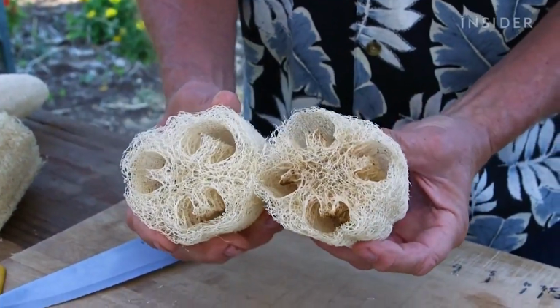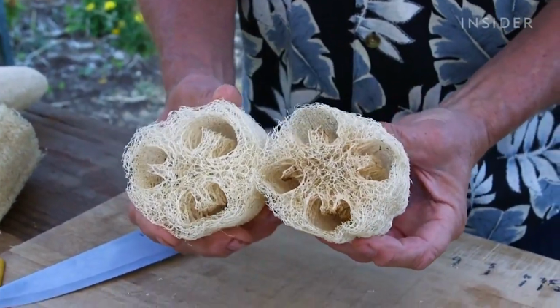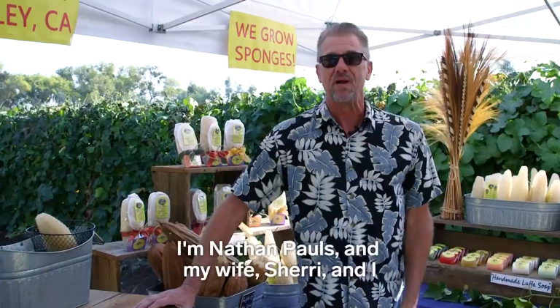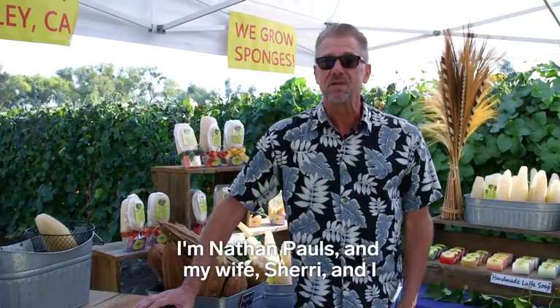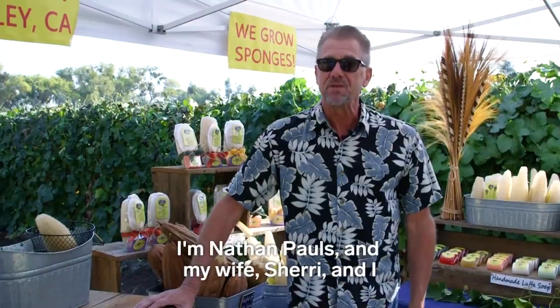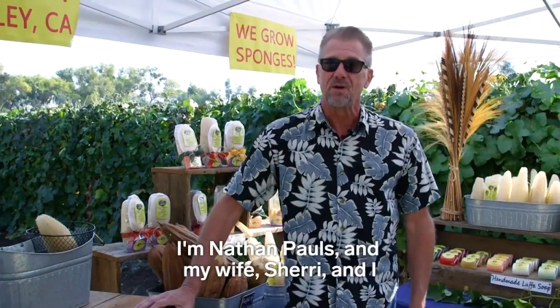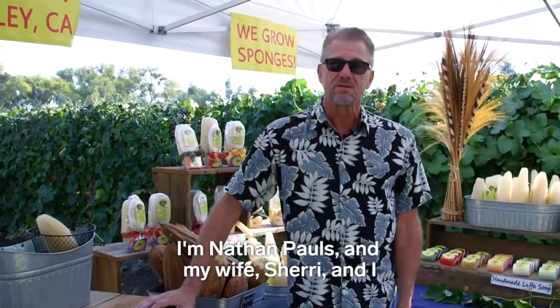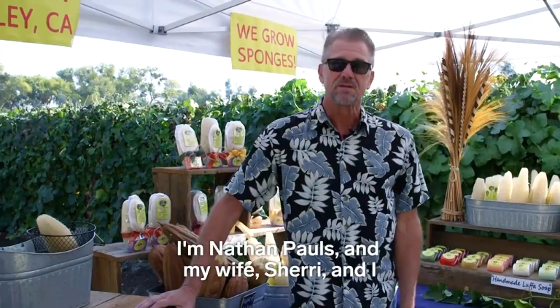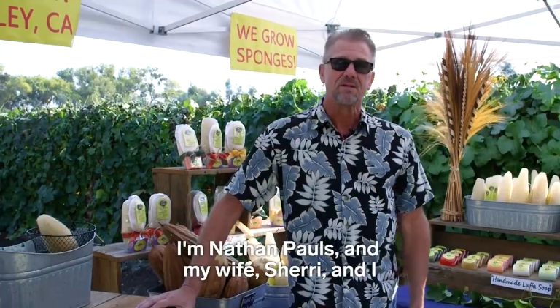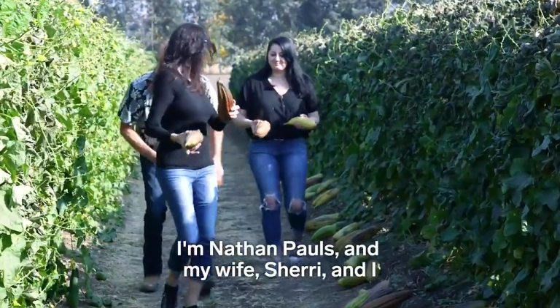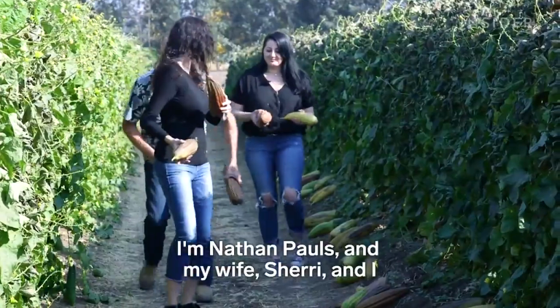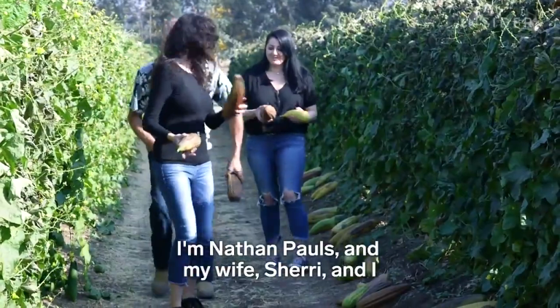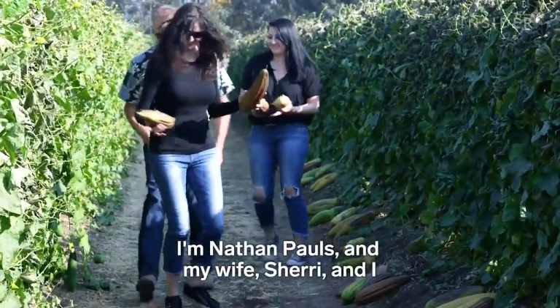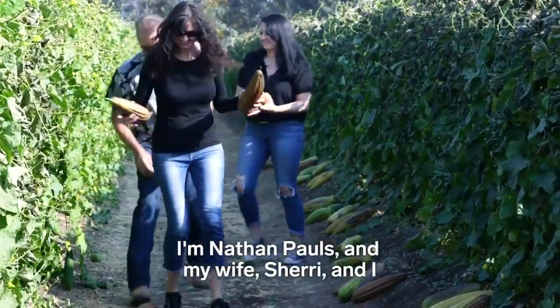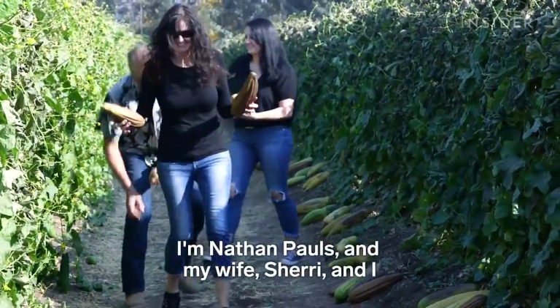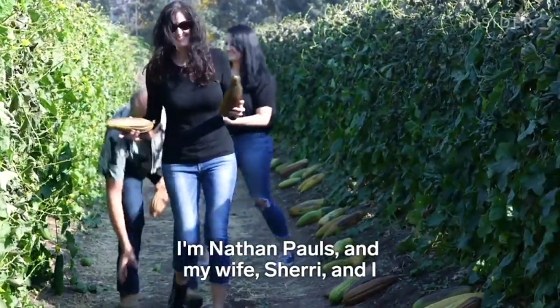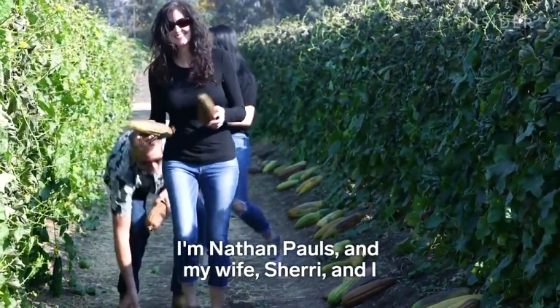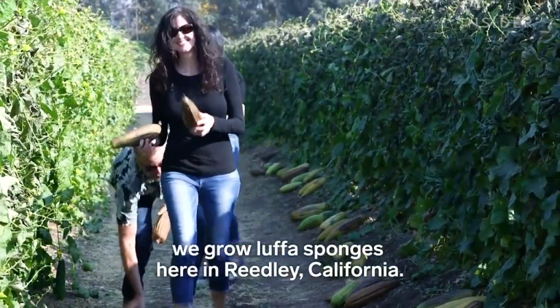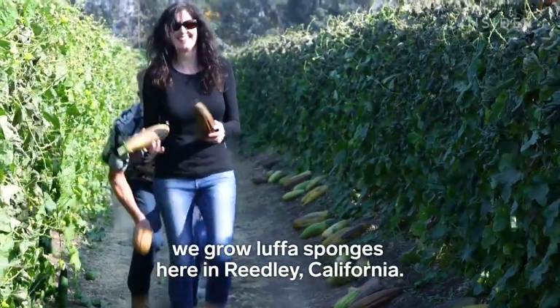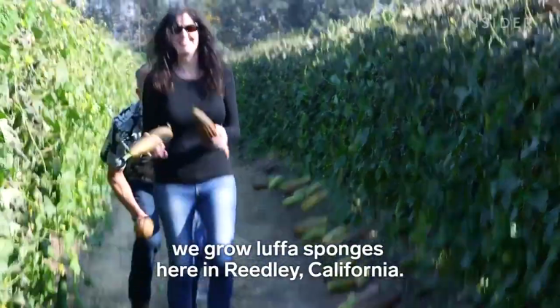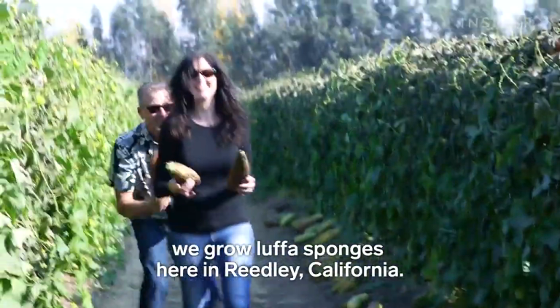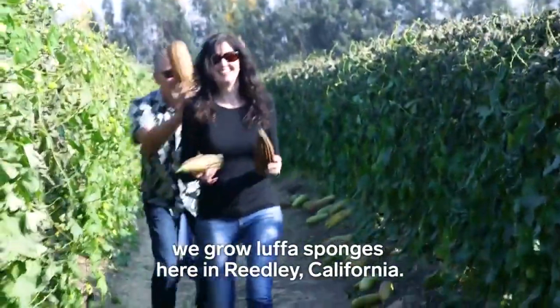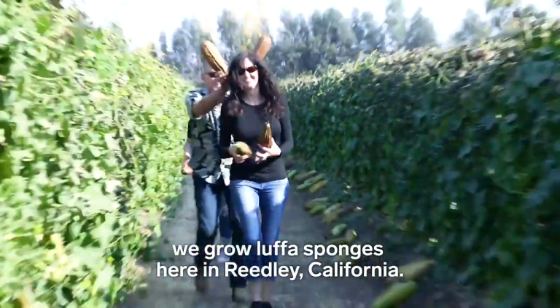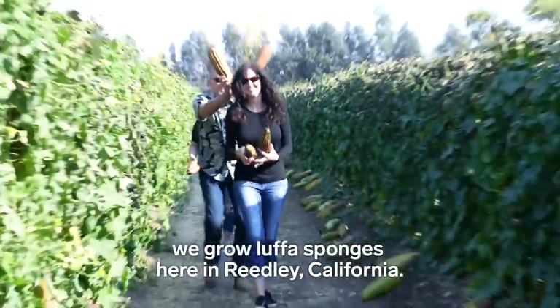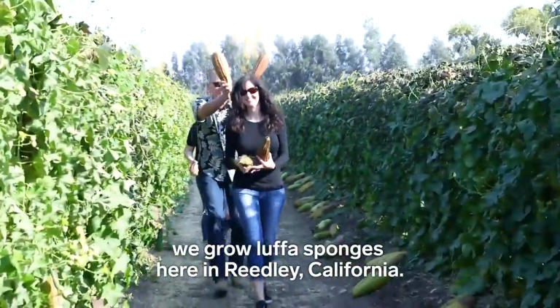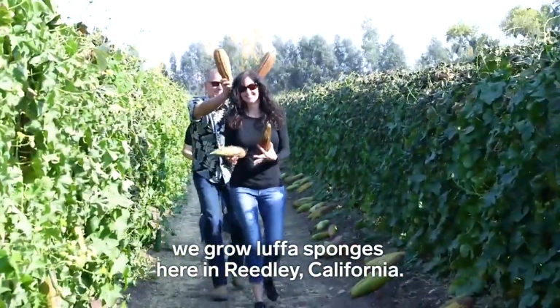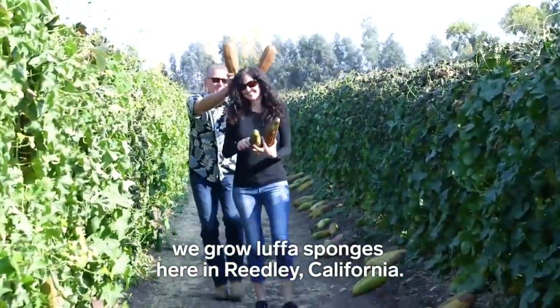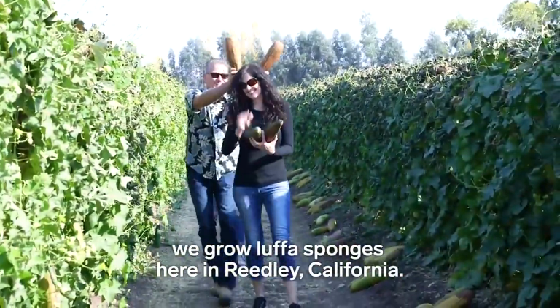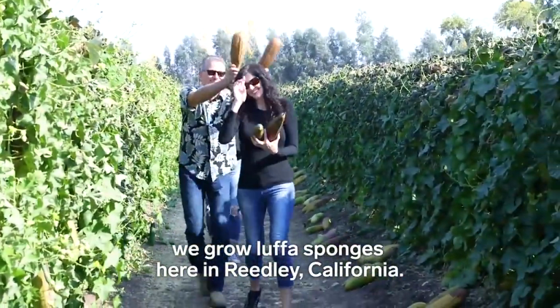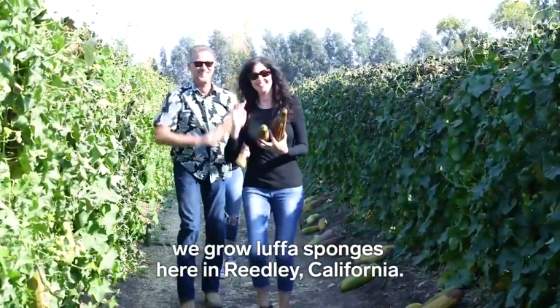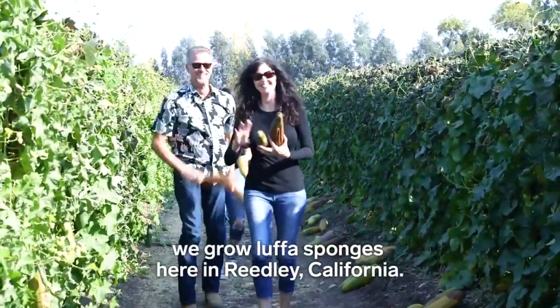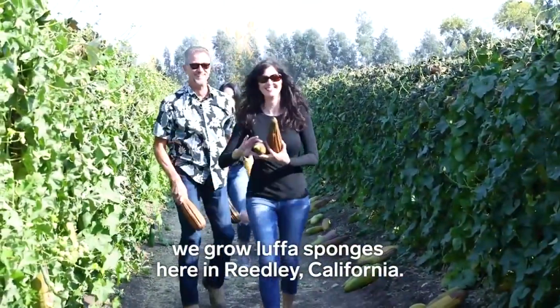I'm Nathan Pauls, and my wife Sherry and I, we grow loofah sponges here in Reedley, California.